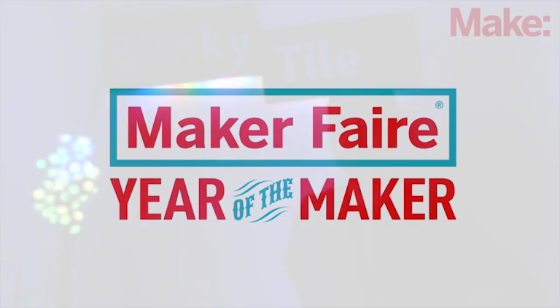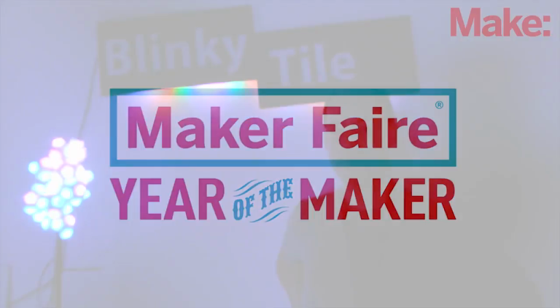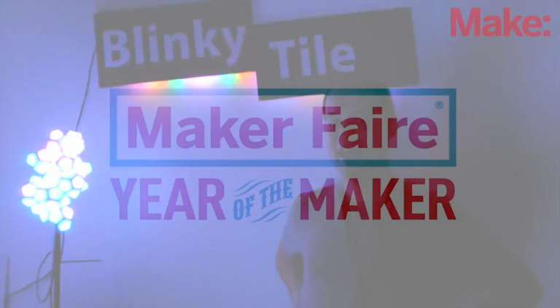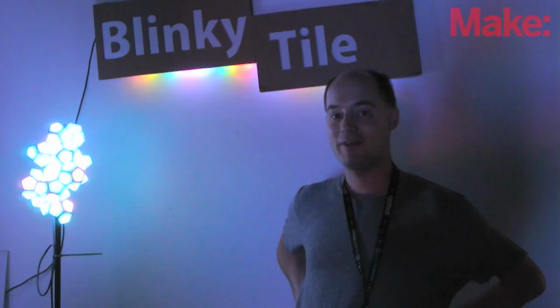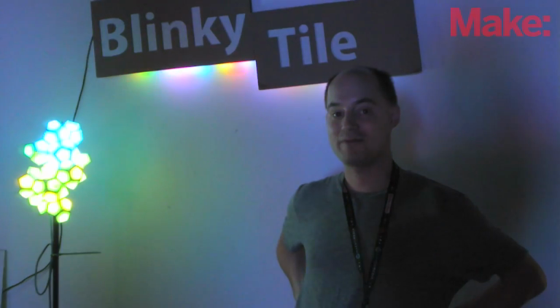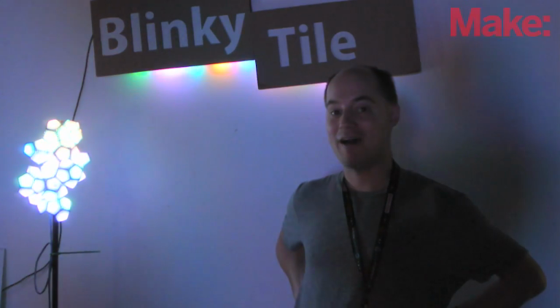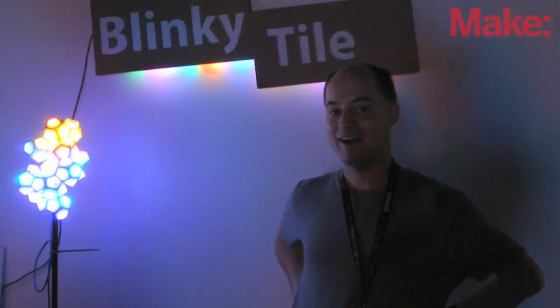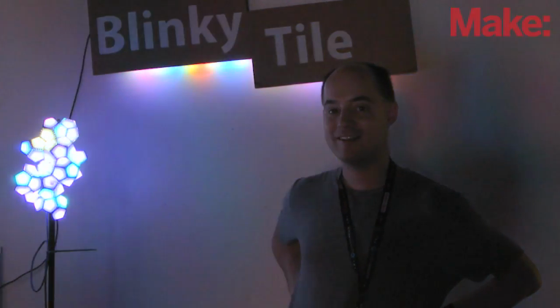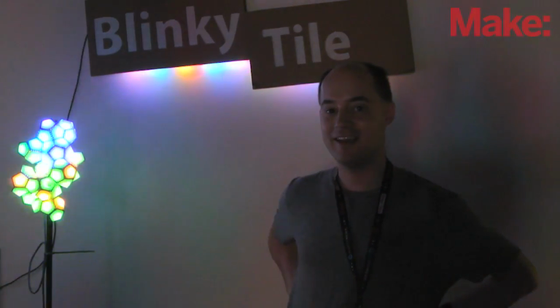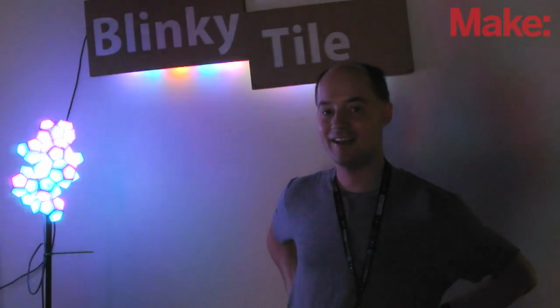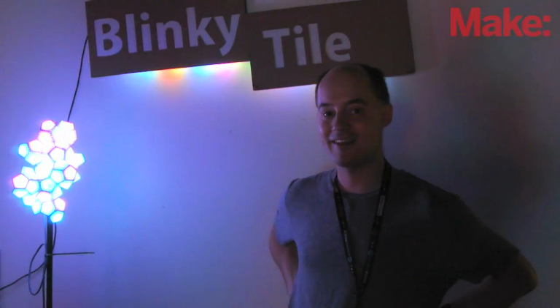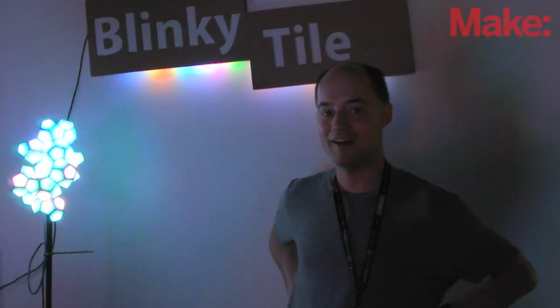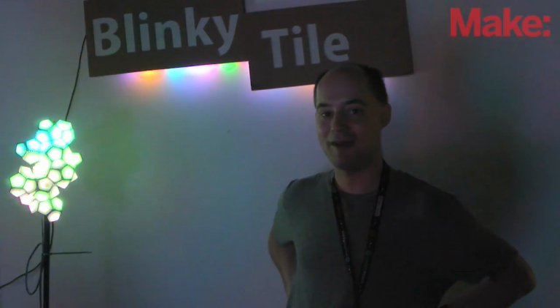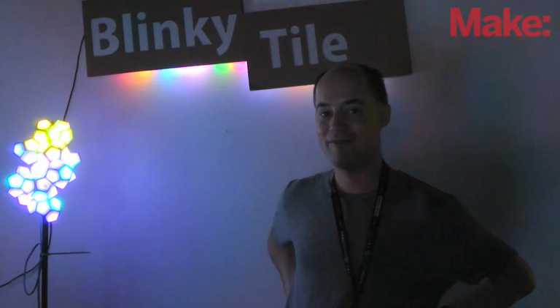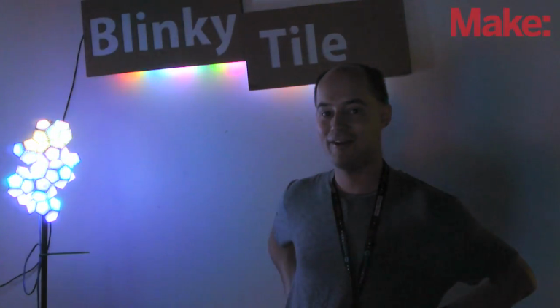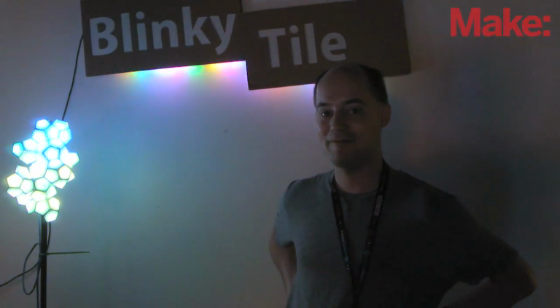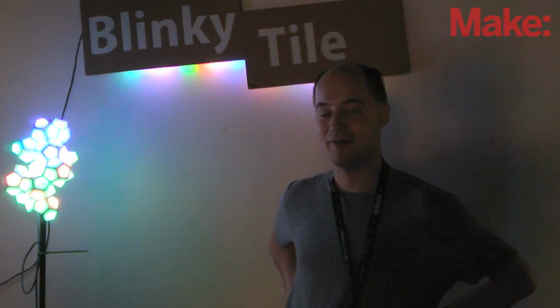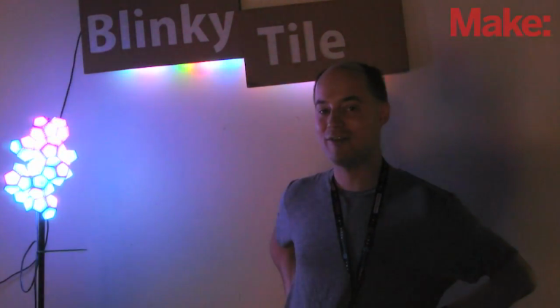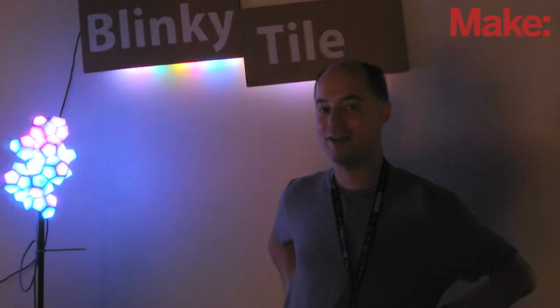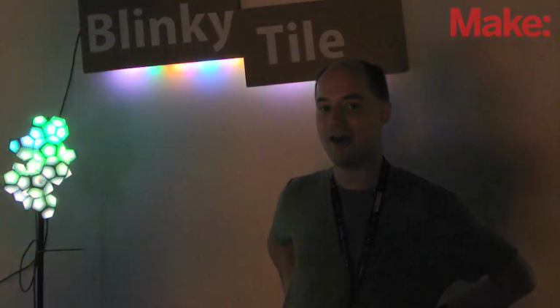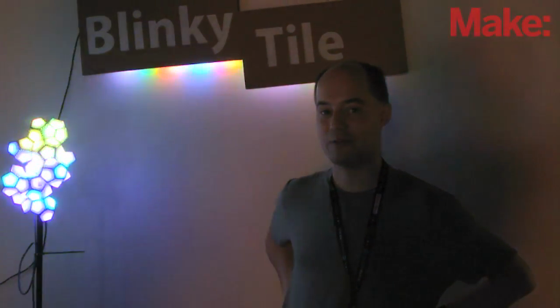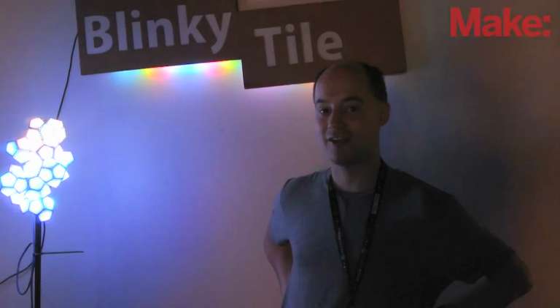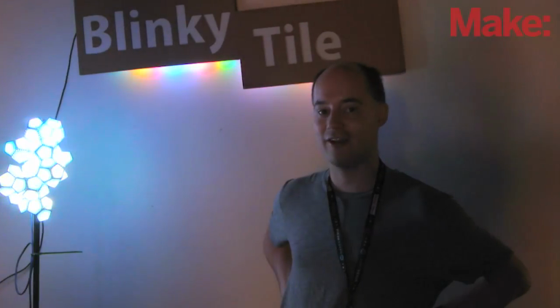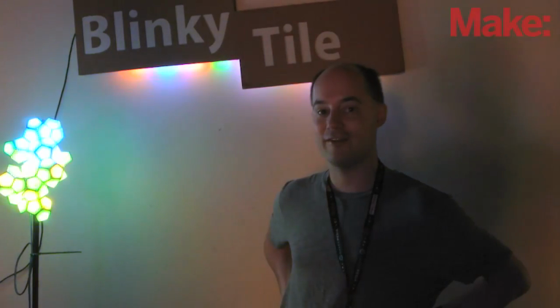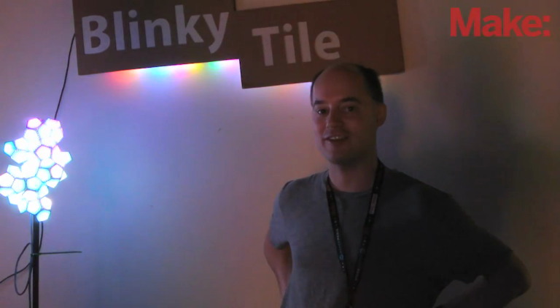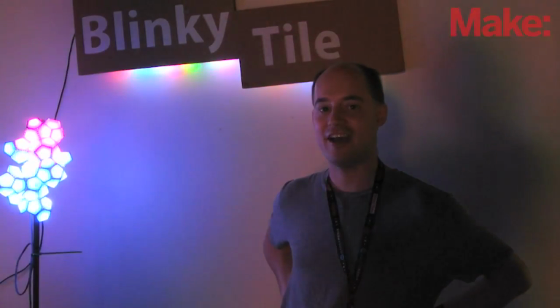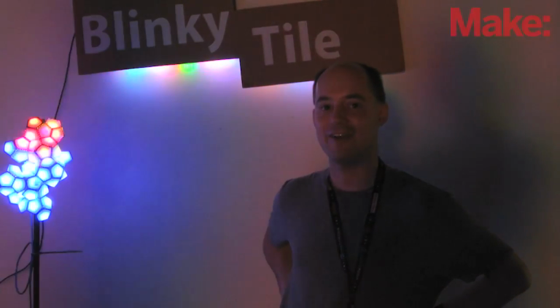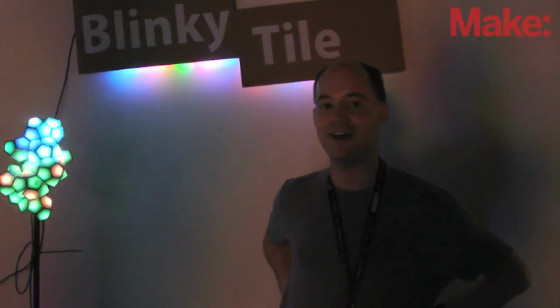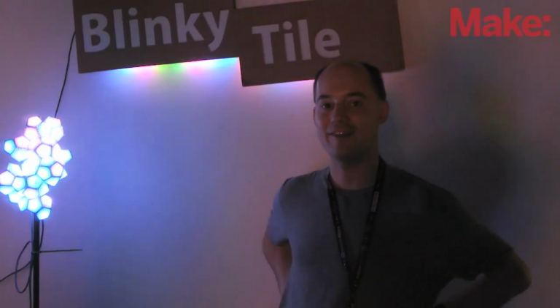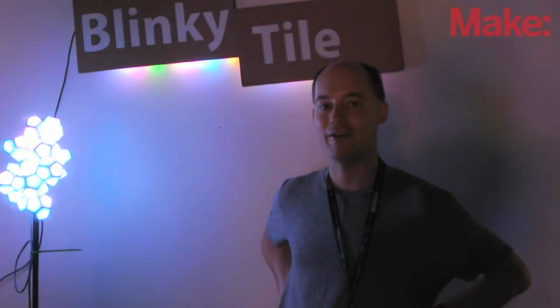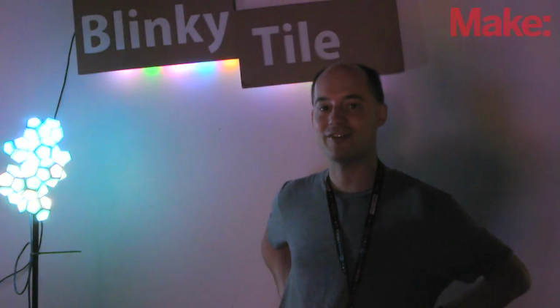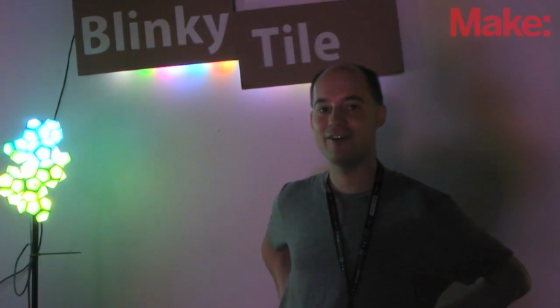My name is Matt Metz and I'm from the U.S., but I actually live in China right now — I live in Guangzhou.